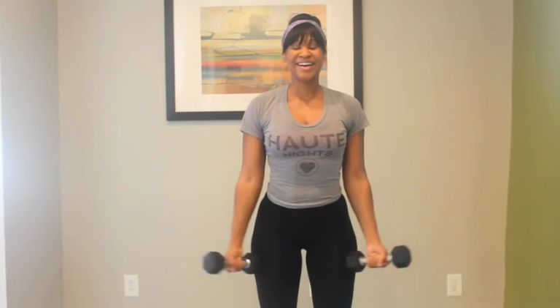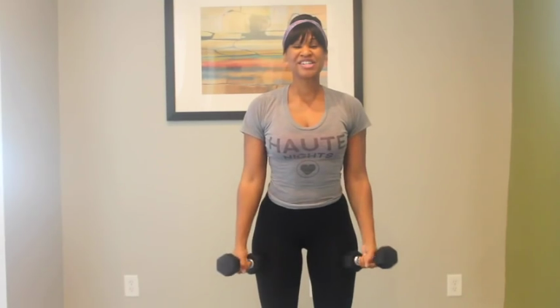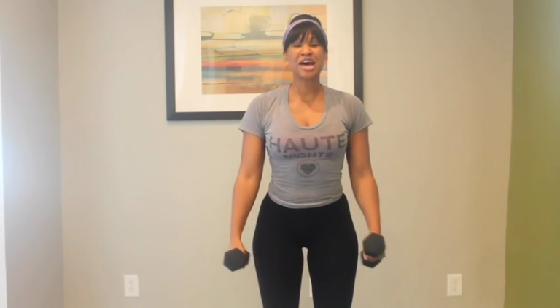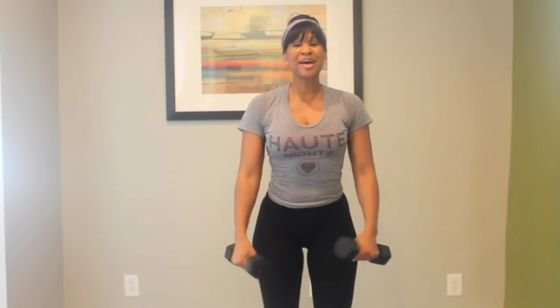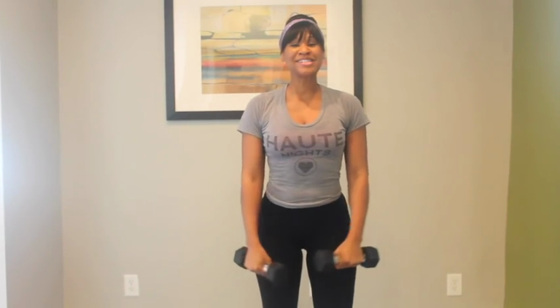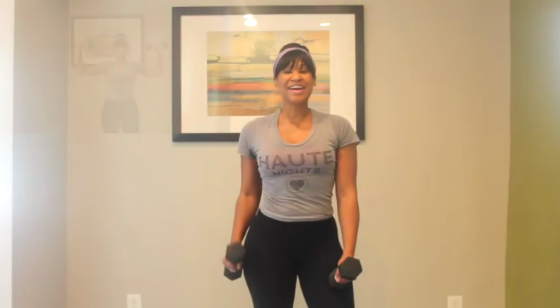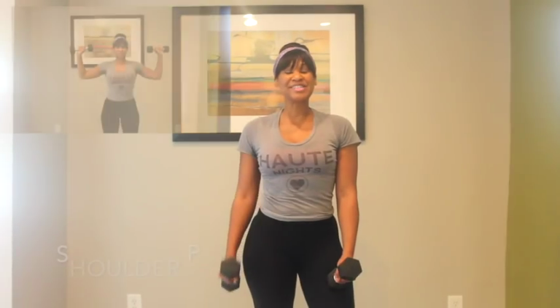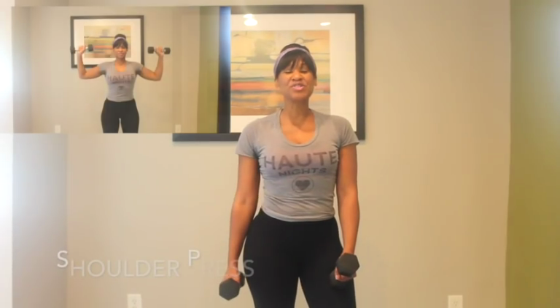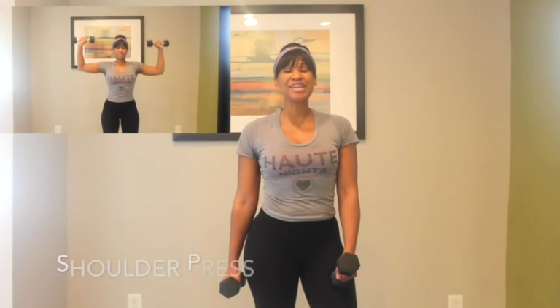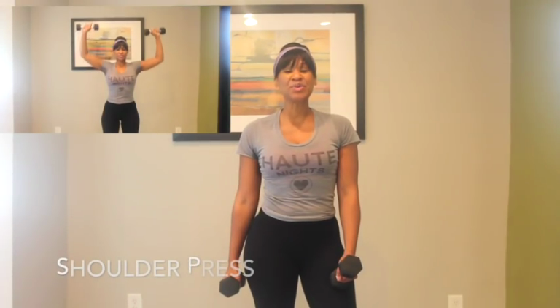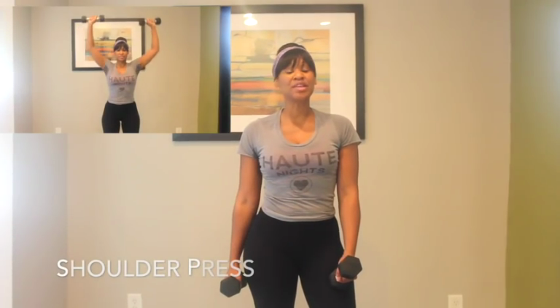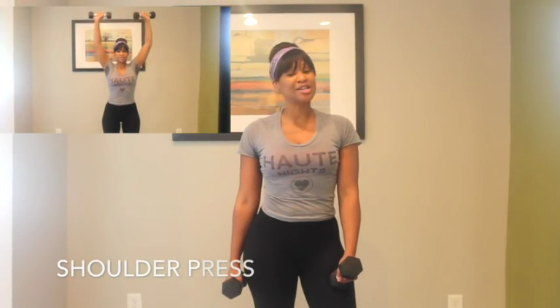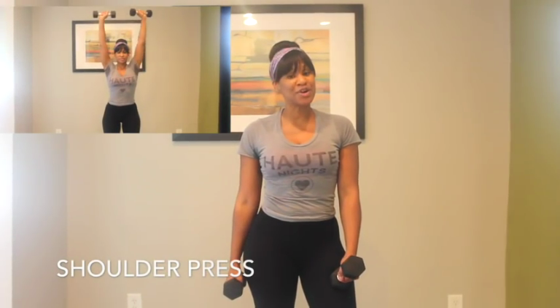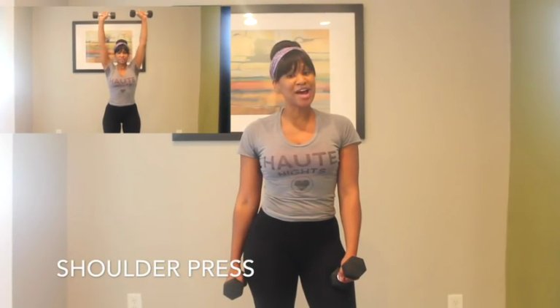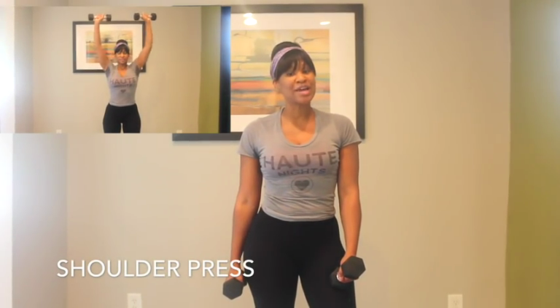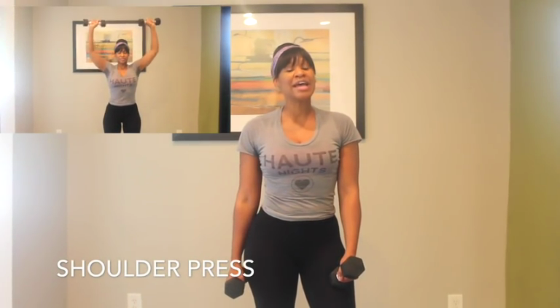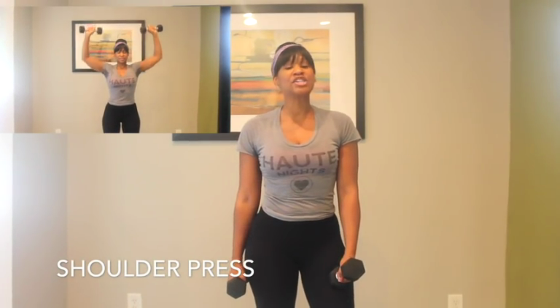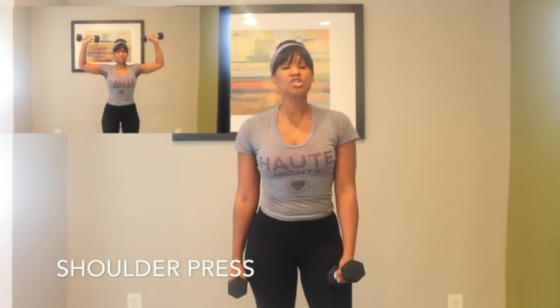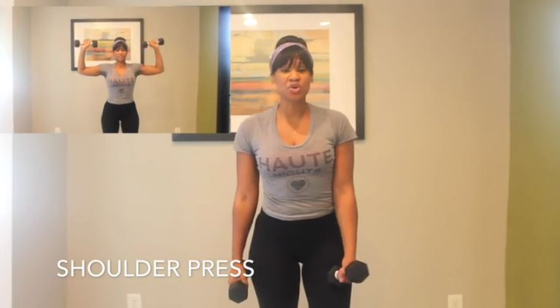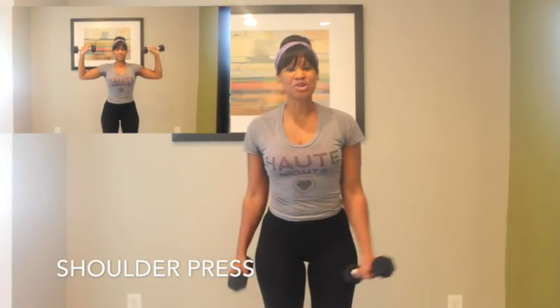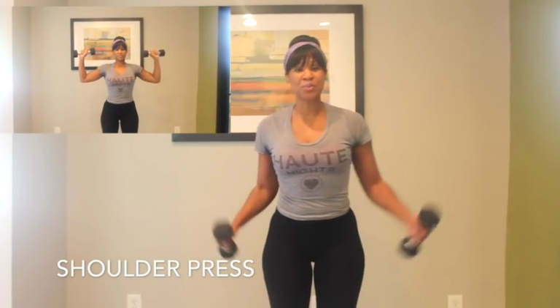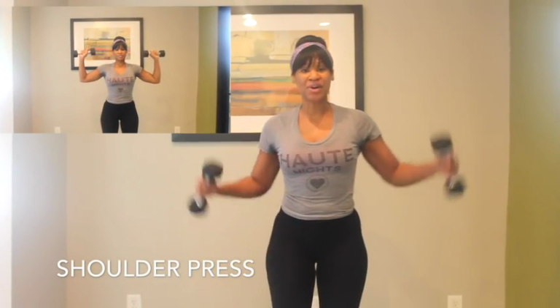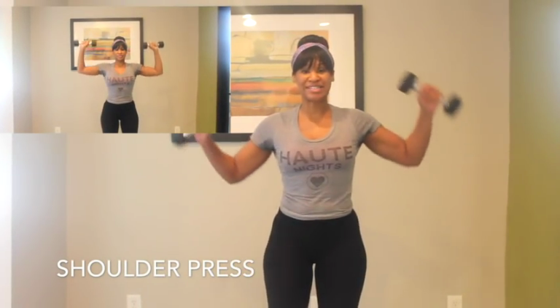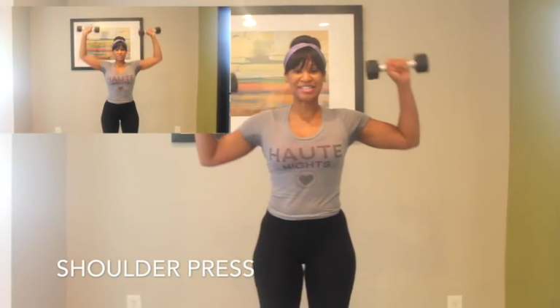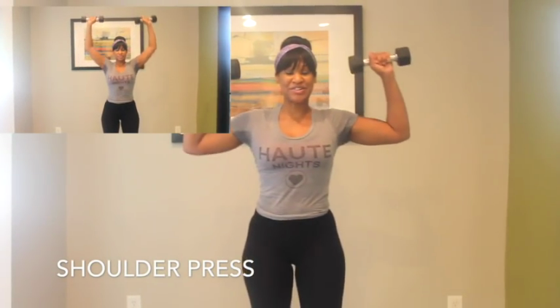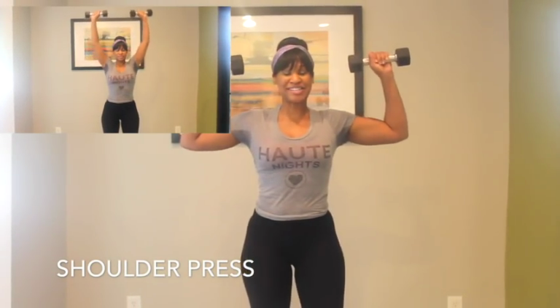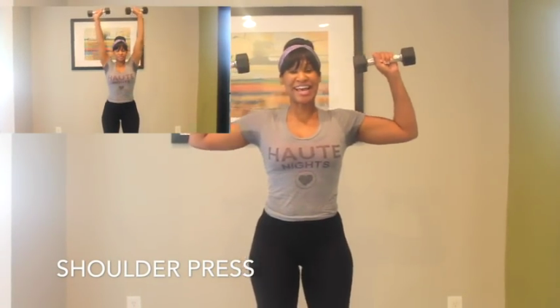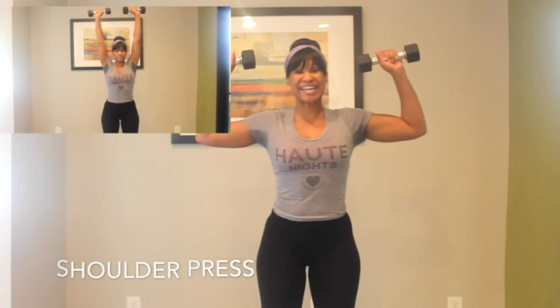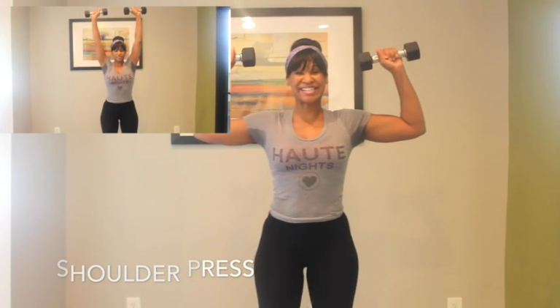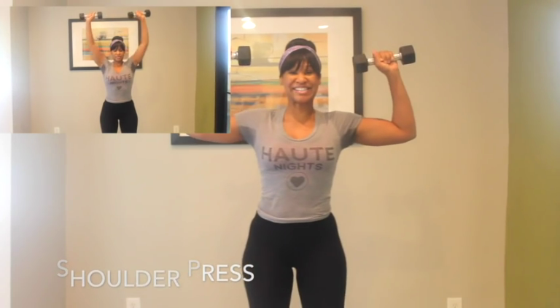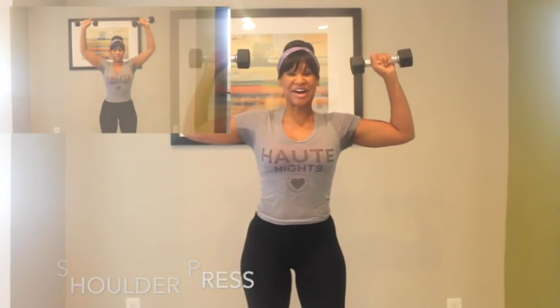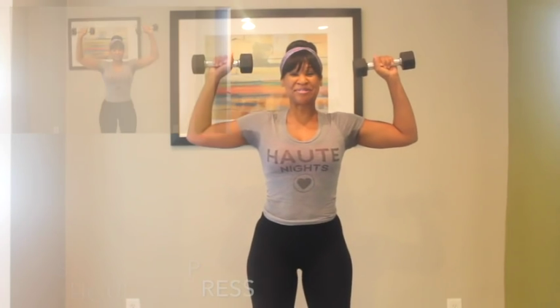Good job, guys. The next workout is shoulder press — 30 seconds. Let's go.